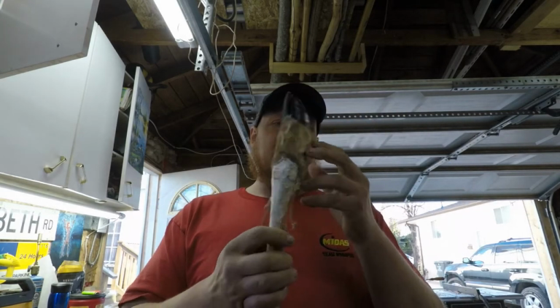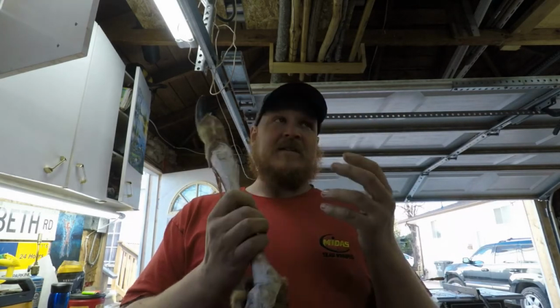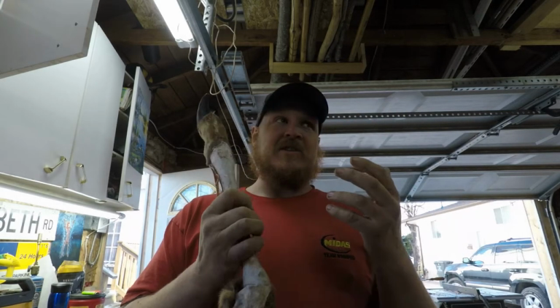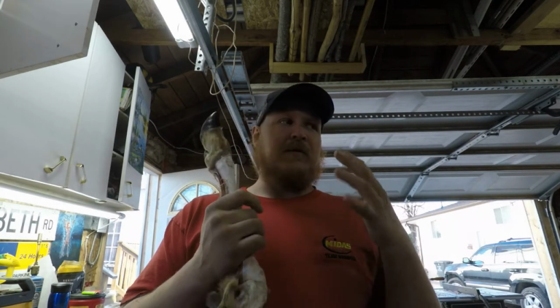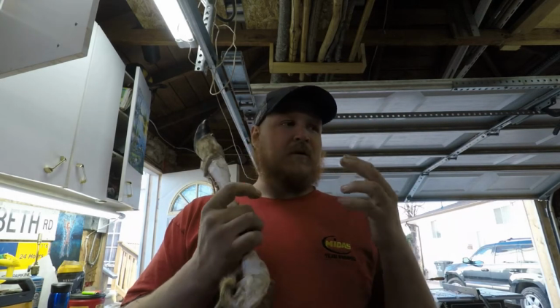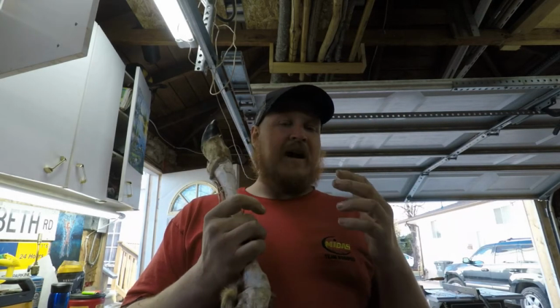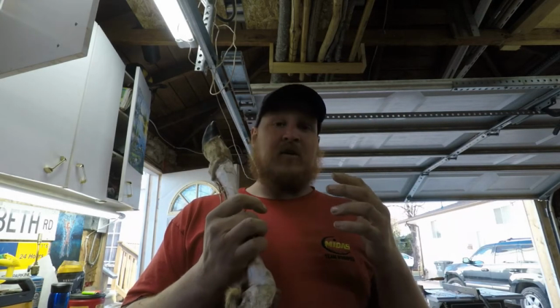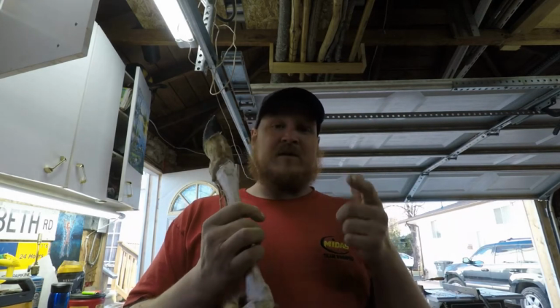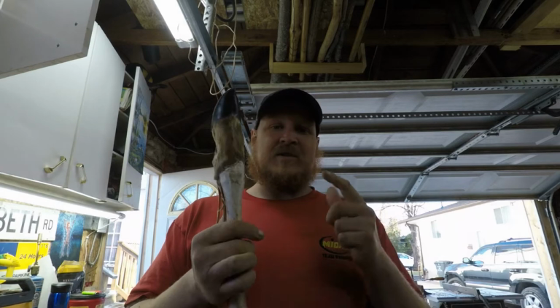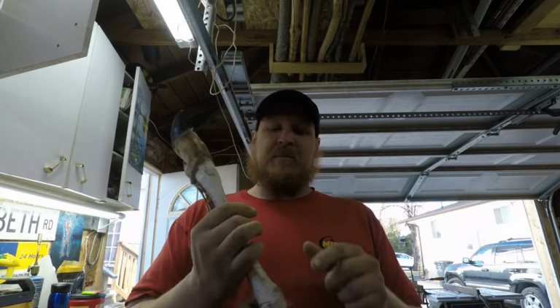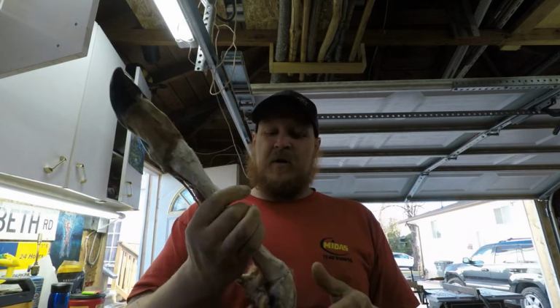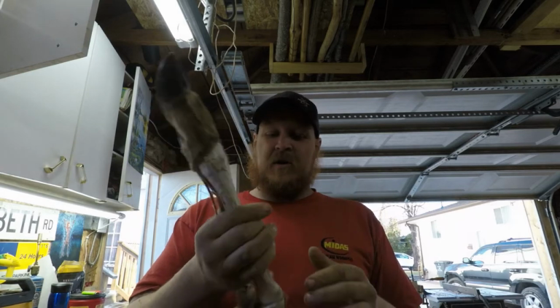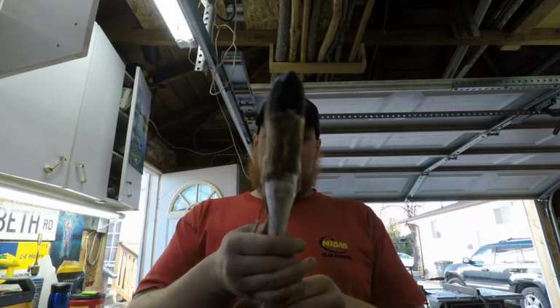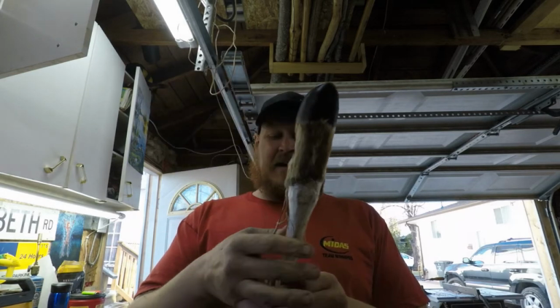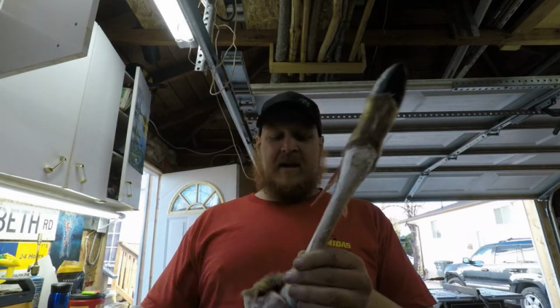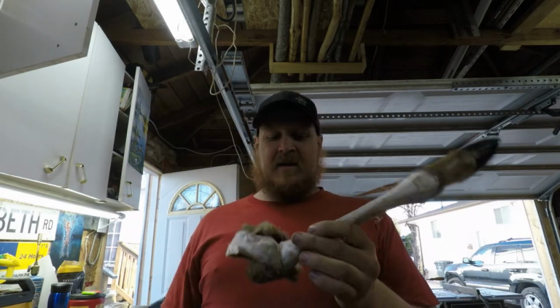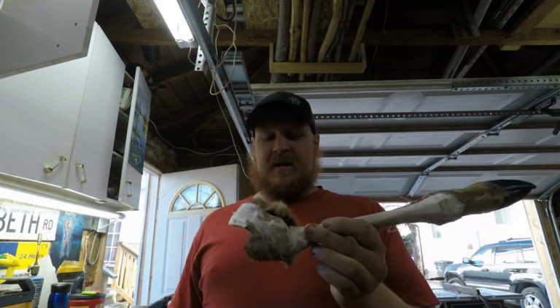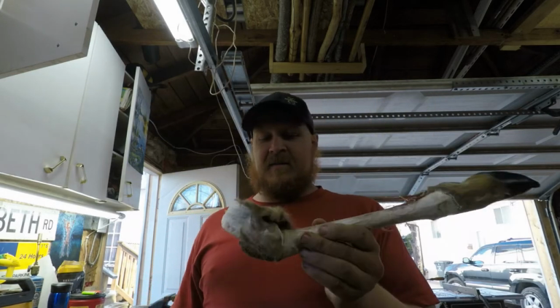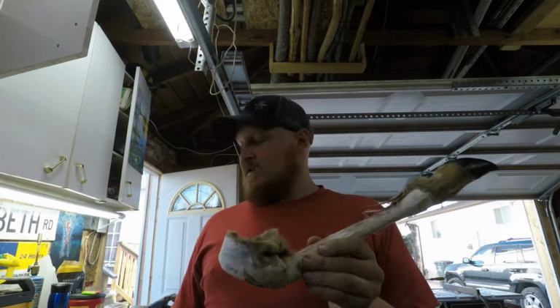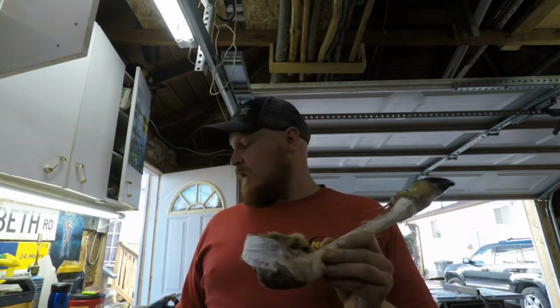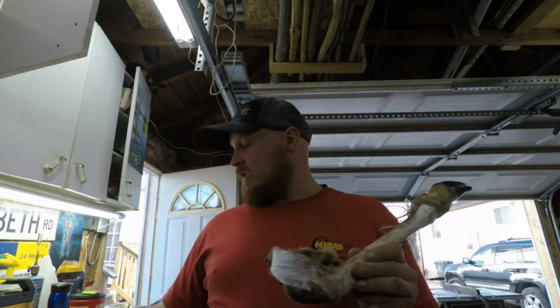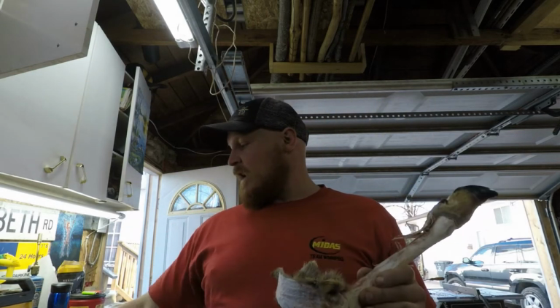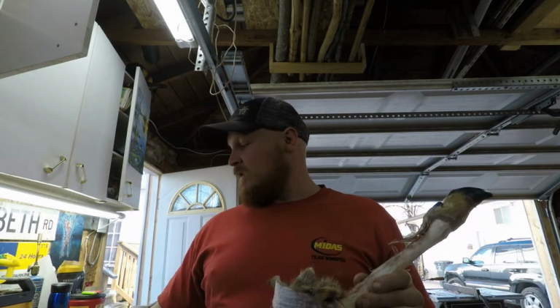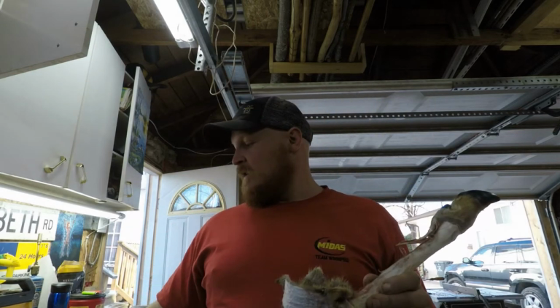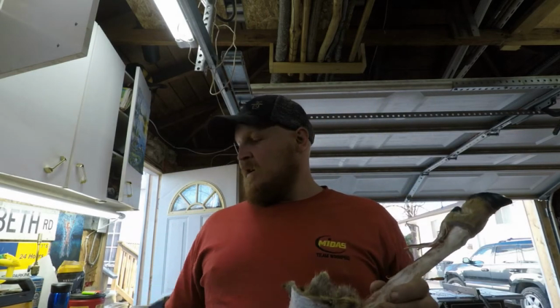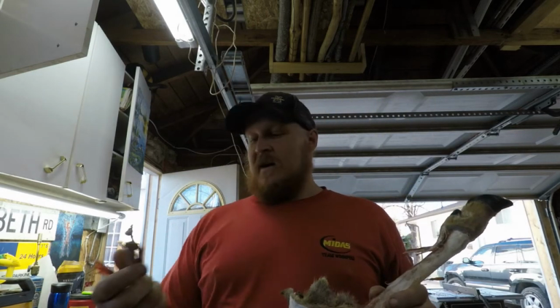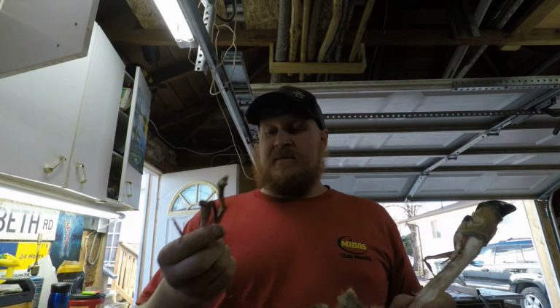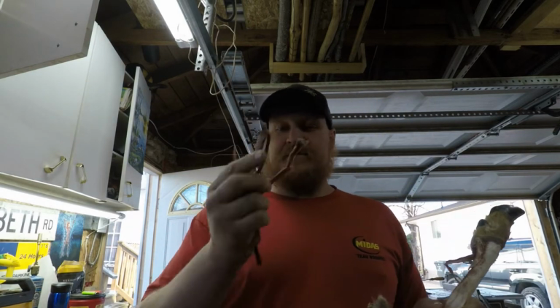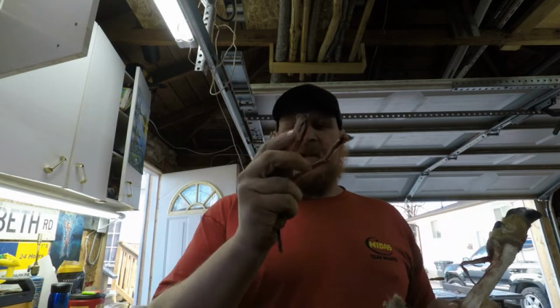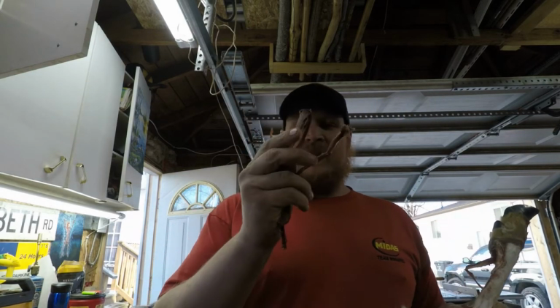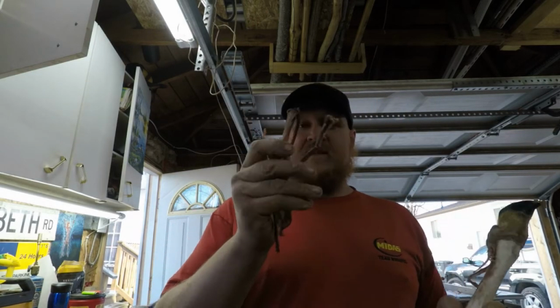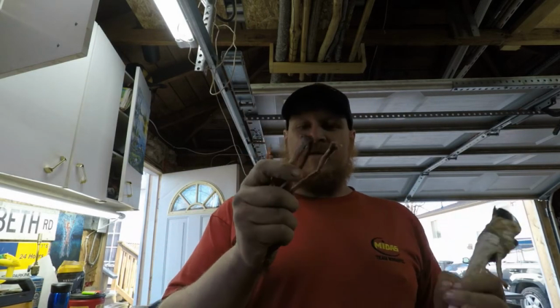There's actually about four or five other ones there, so I'm probably going to go back and get those so I can extract the tendons out of them.